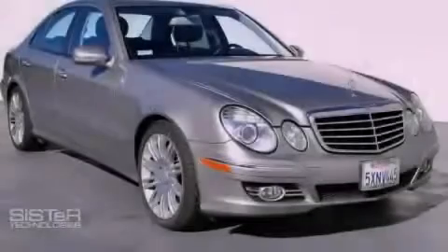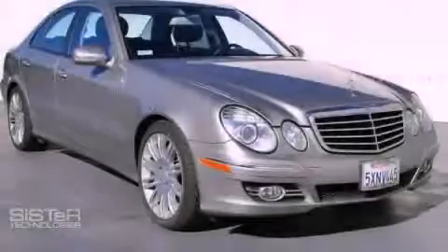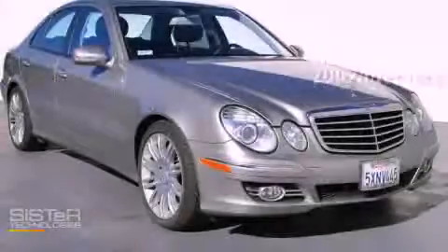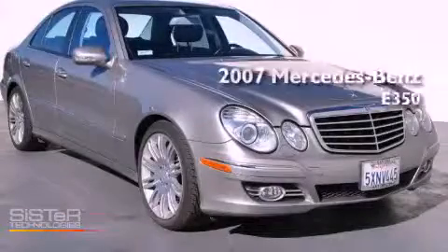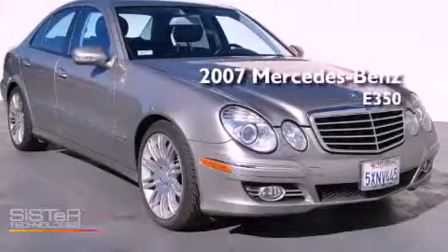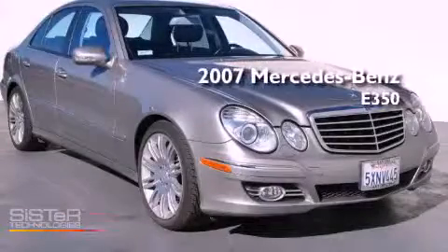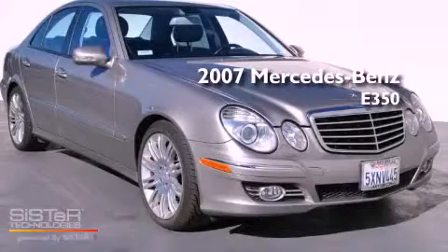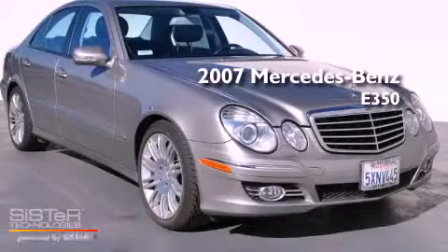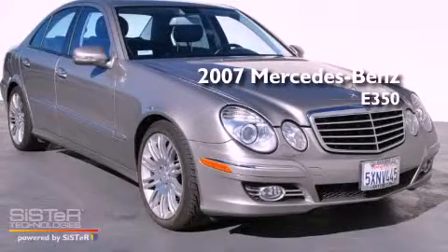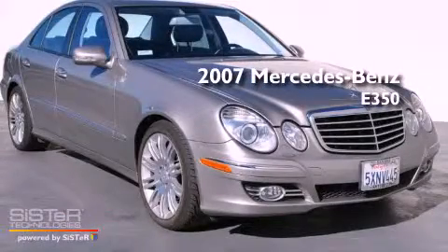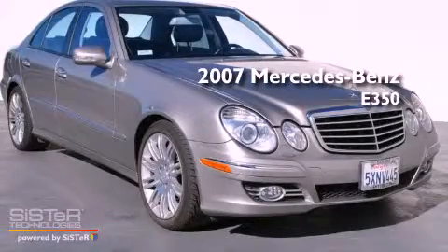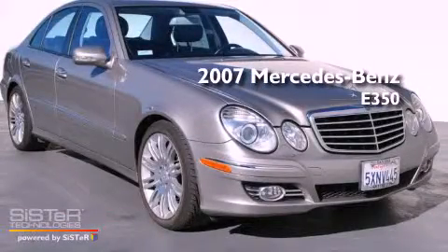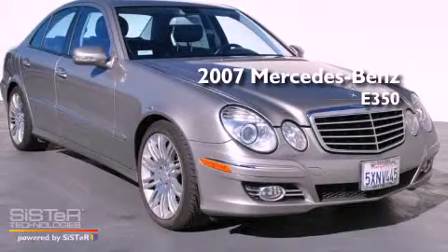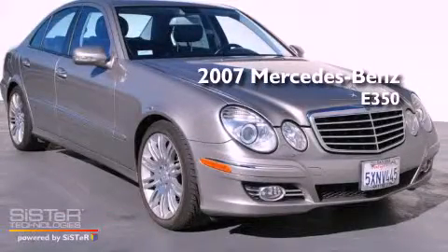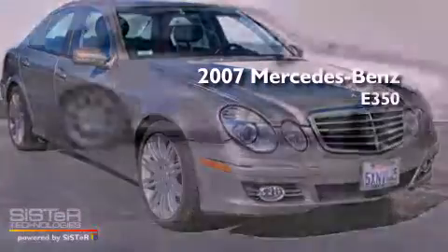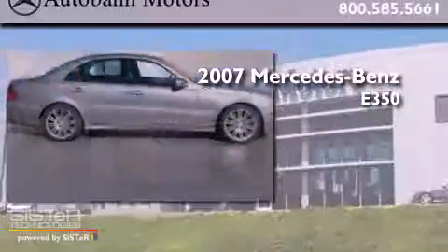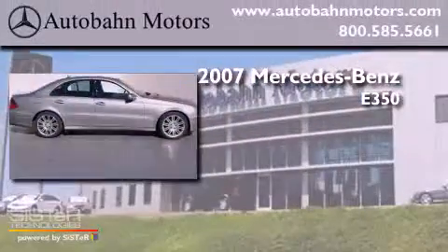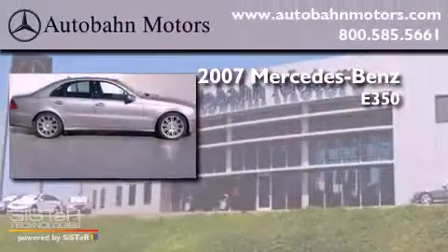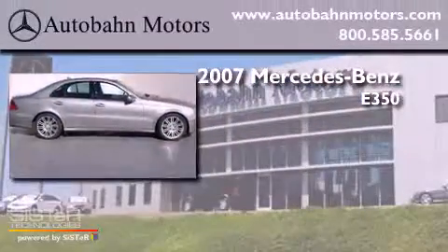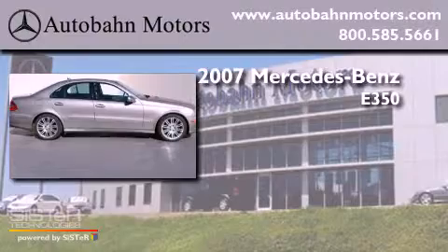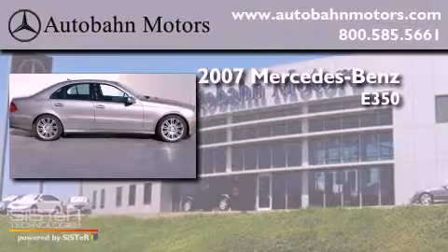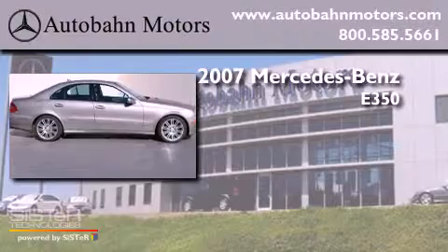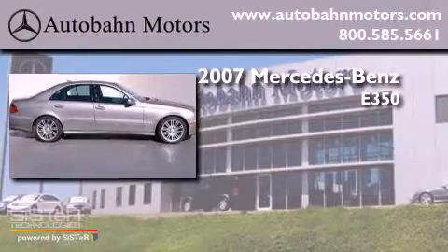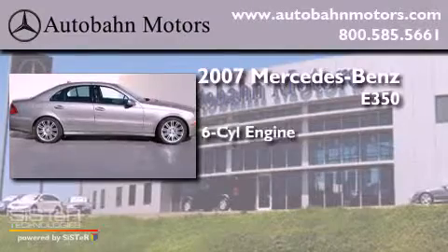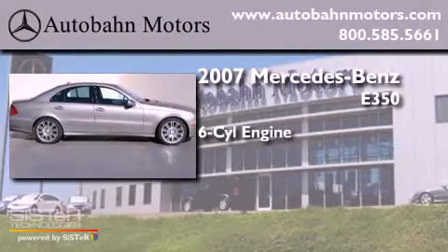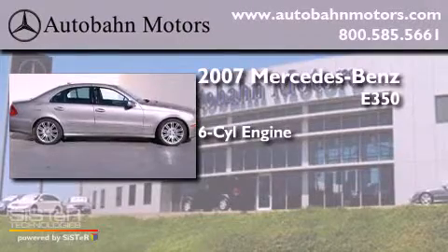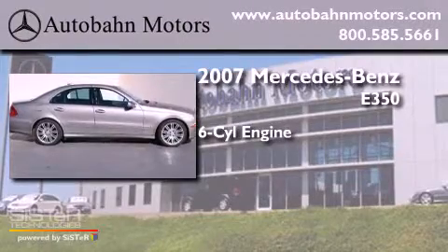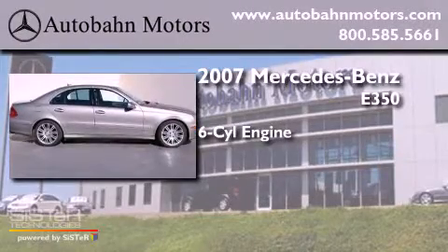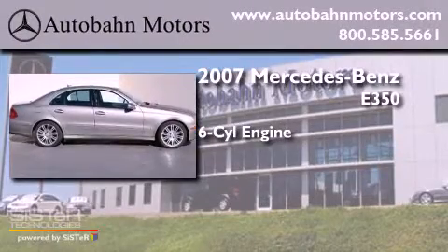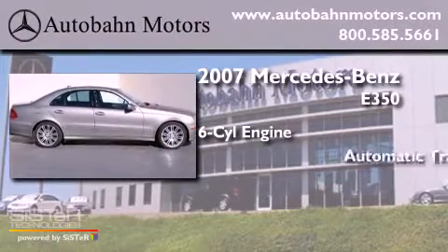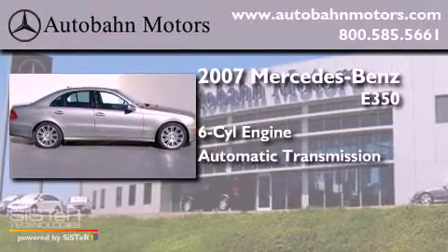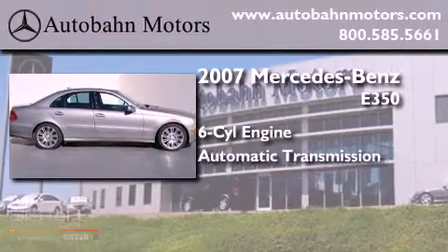This is a 2007 Mercedes-Benz E350. It has a six-cylinder engine and an automatic transmission.